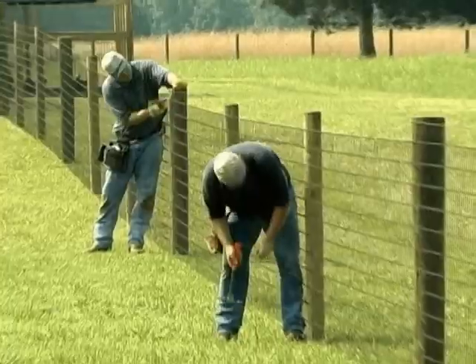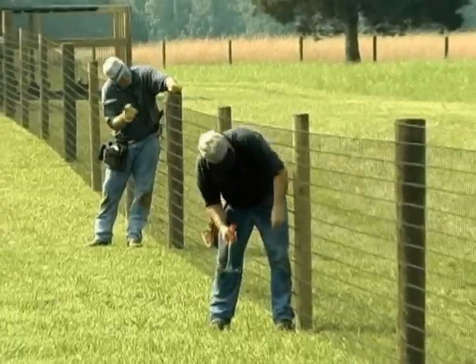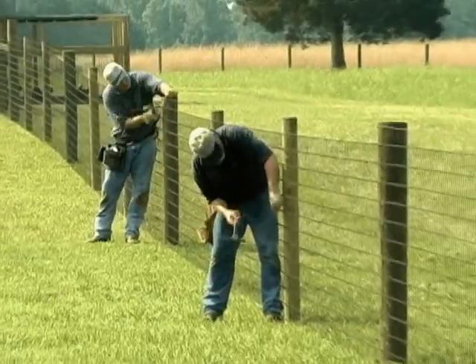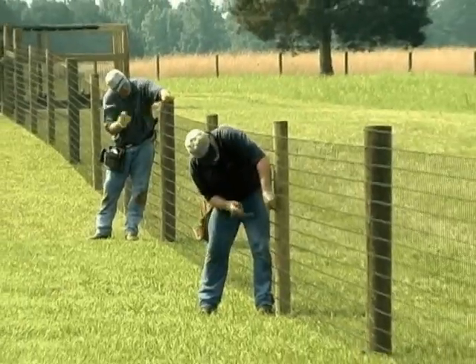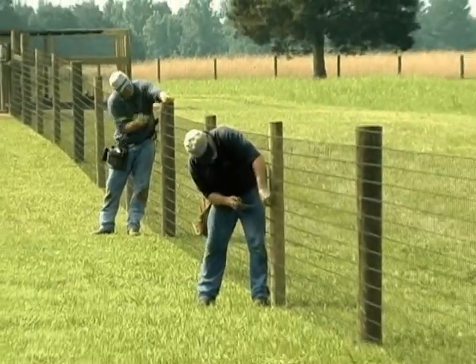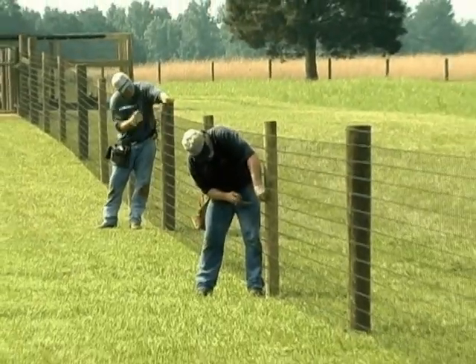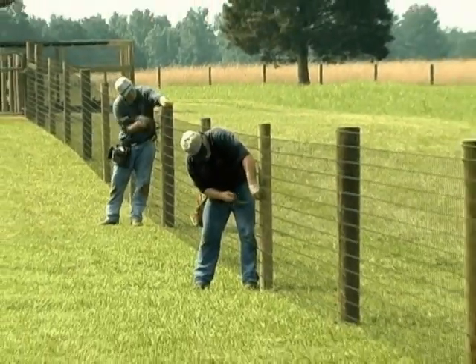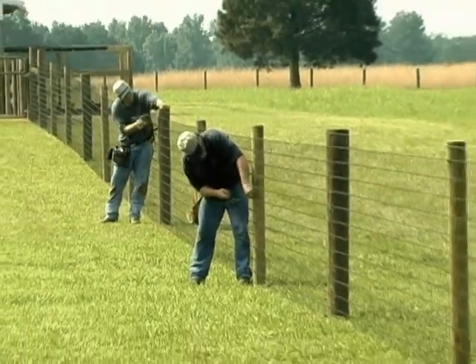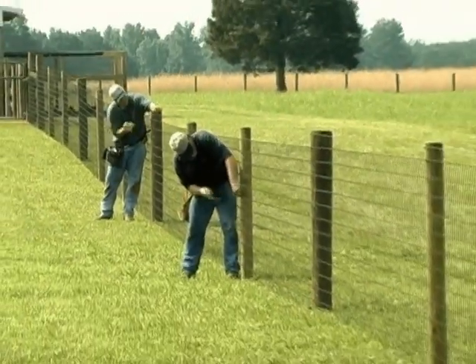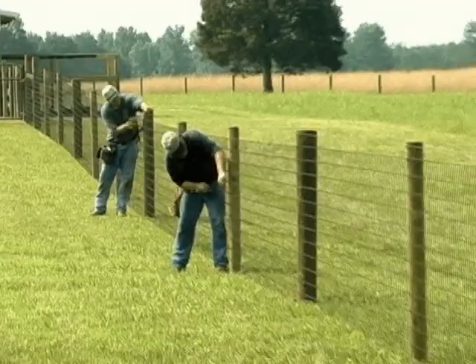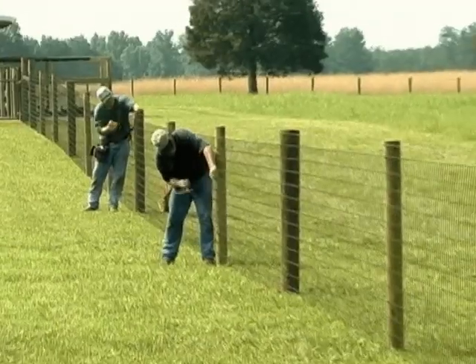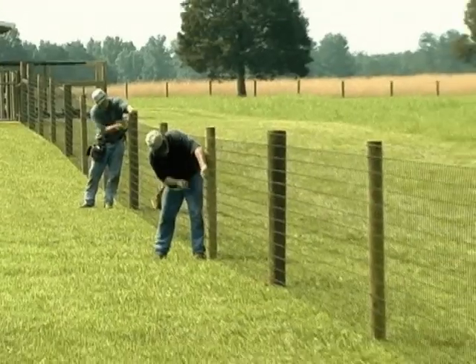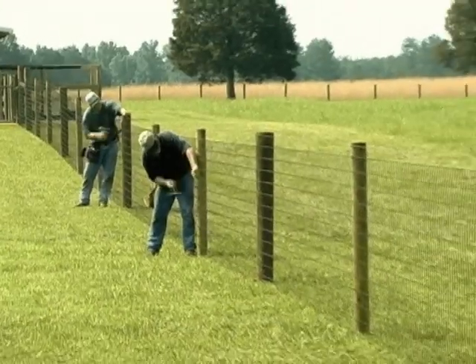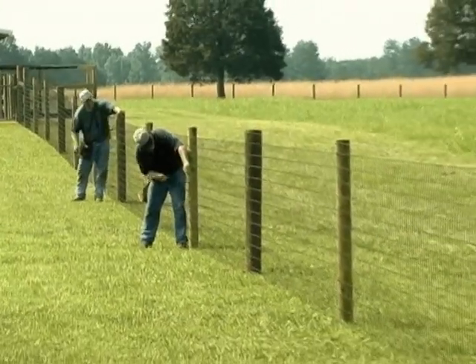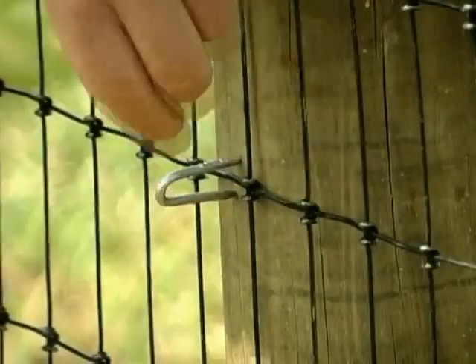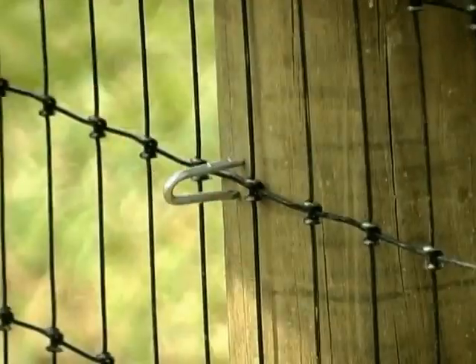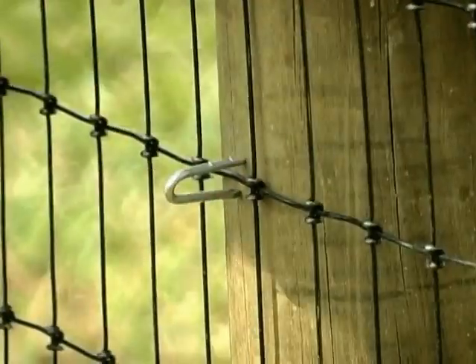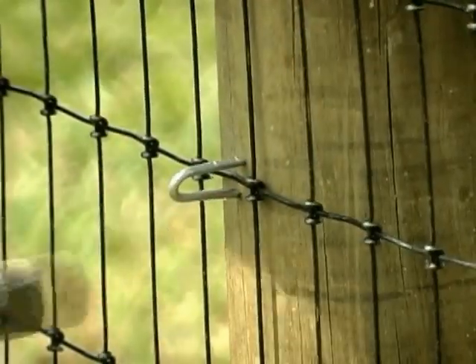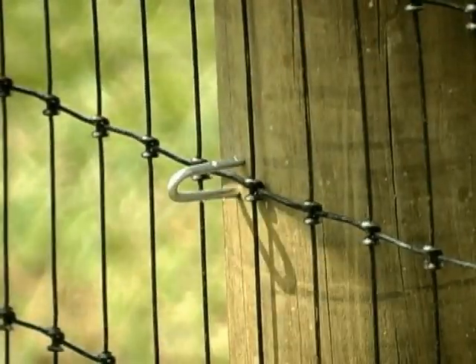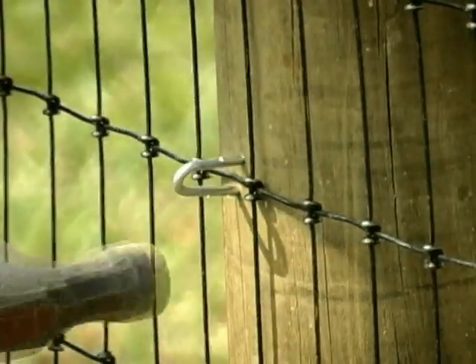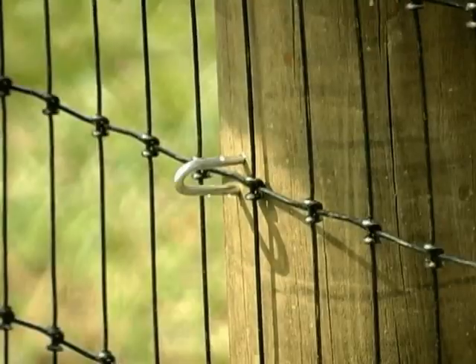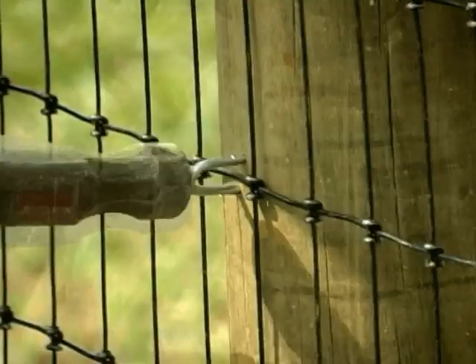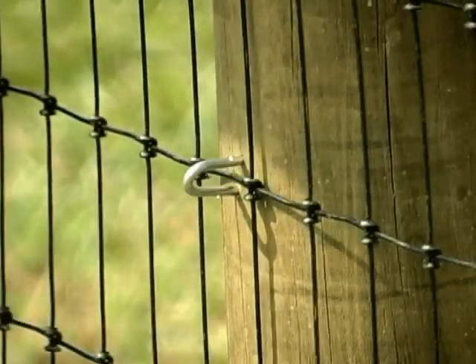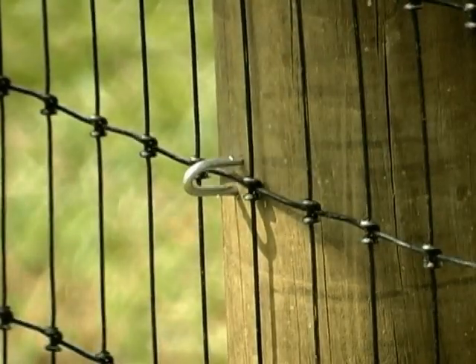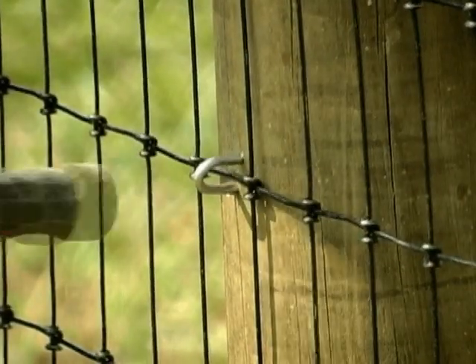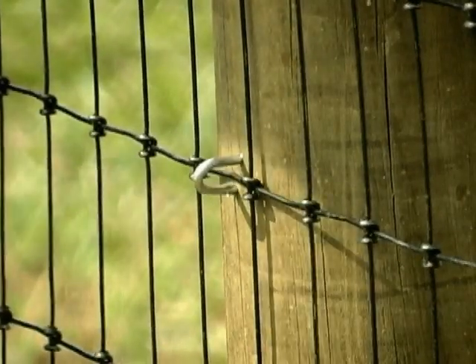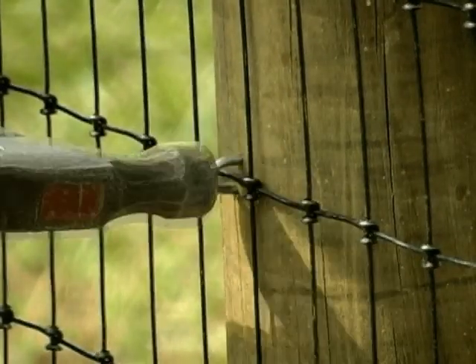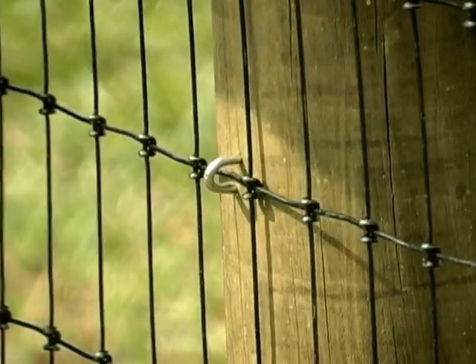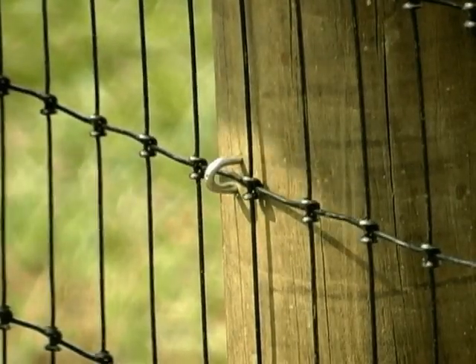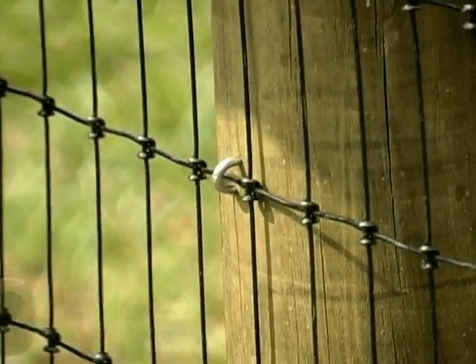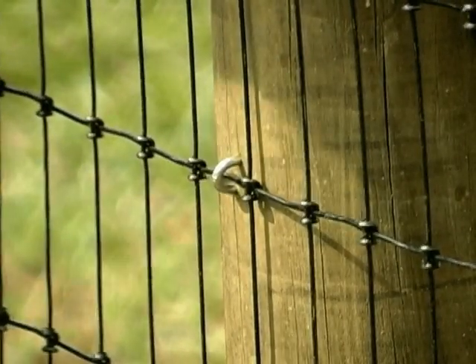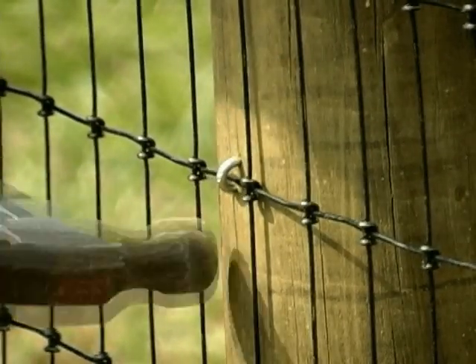Staple off the fence using Bekaert barbed staples. Leave enough room between the staple and the post to allow movement of the wire.